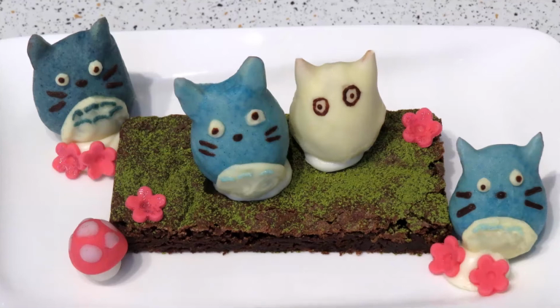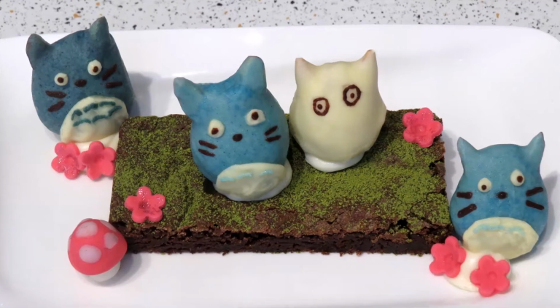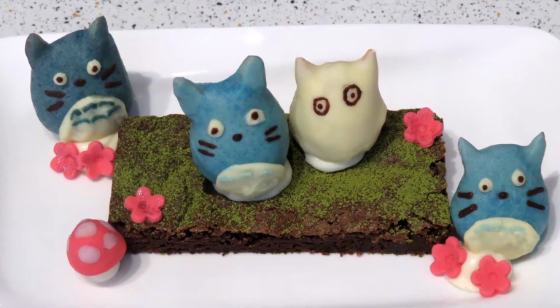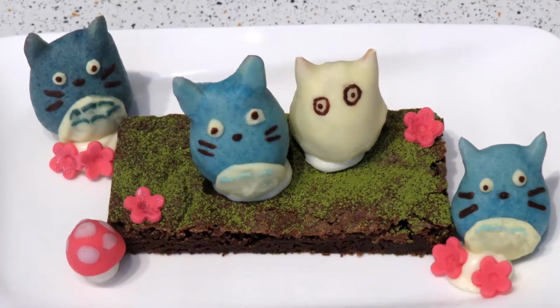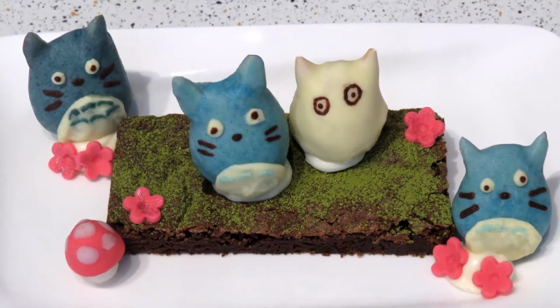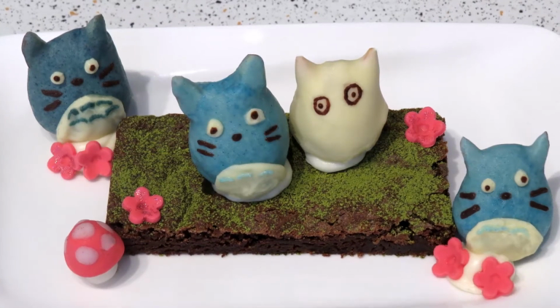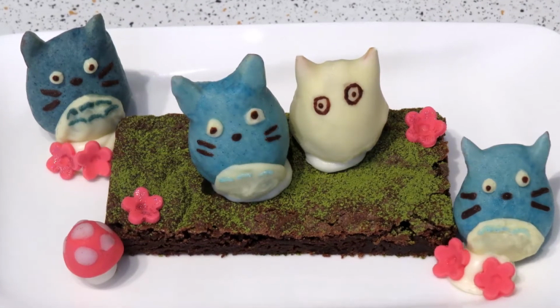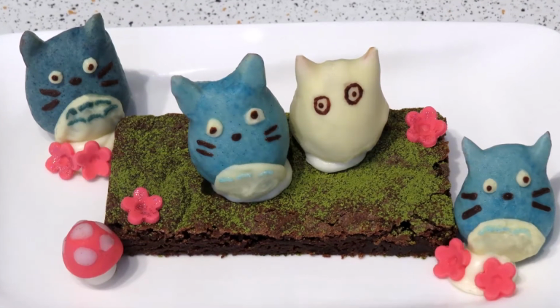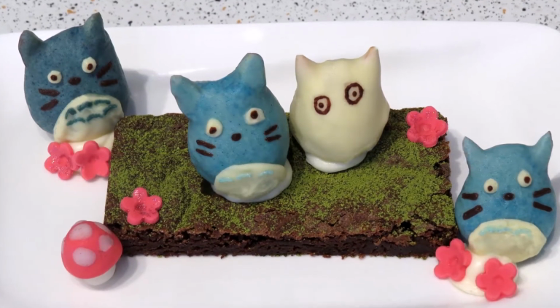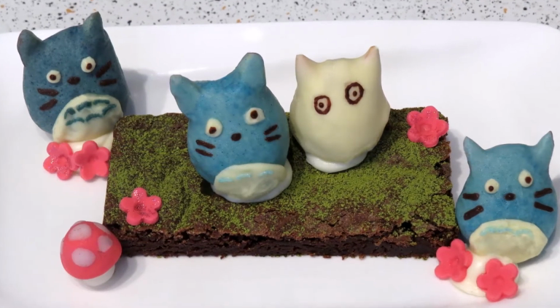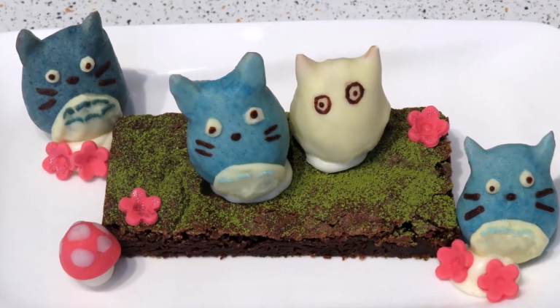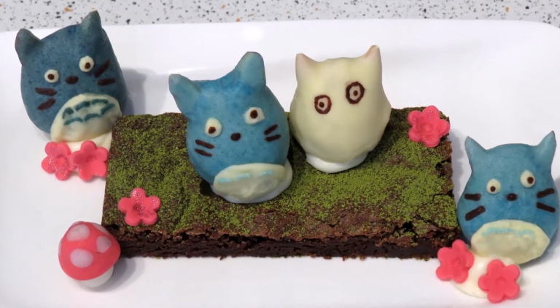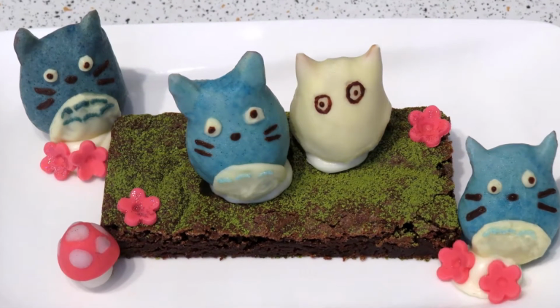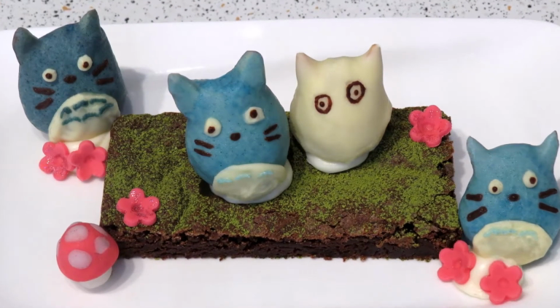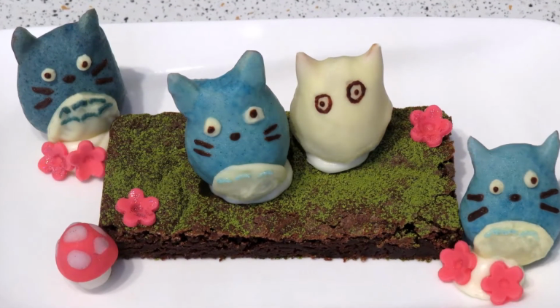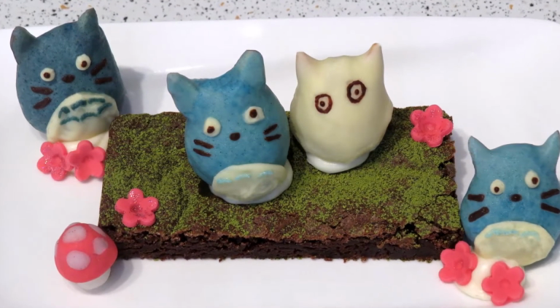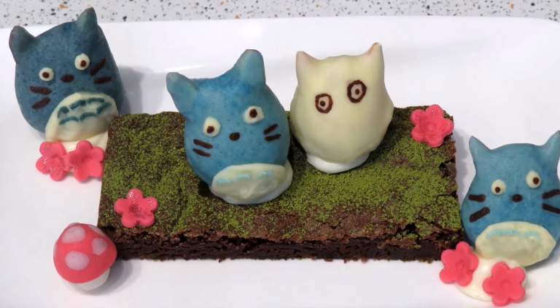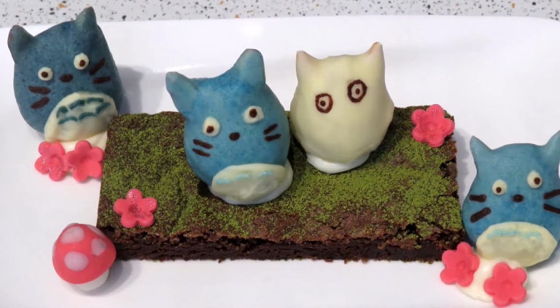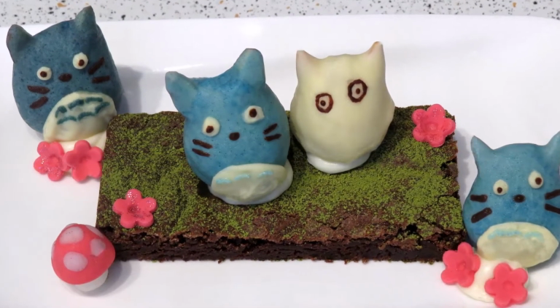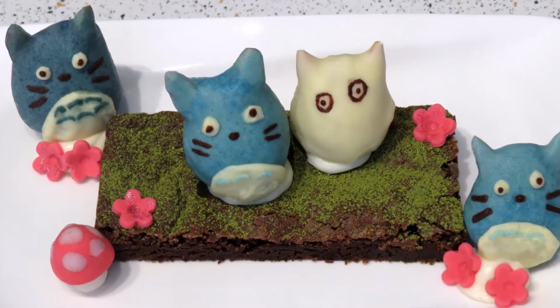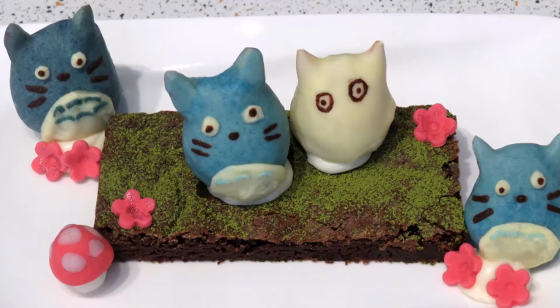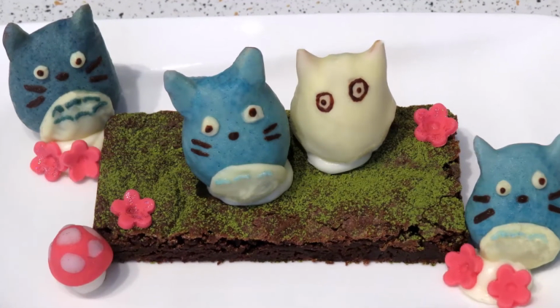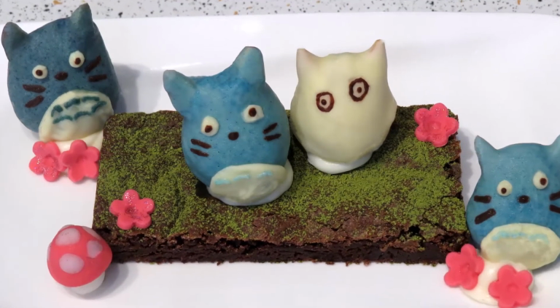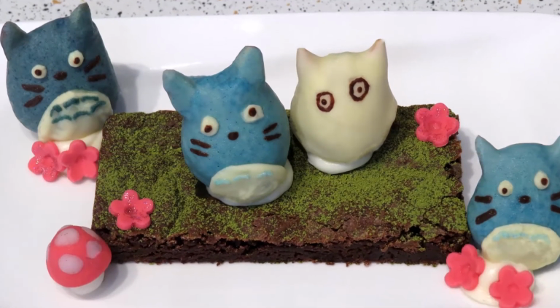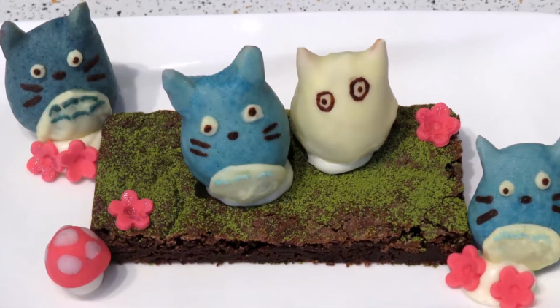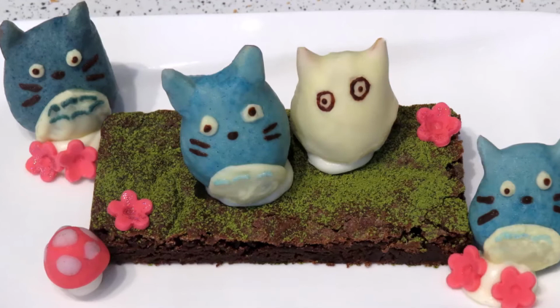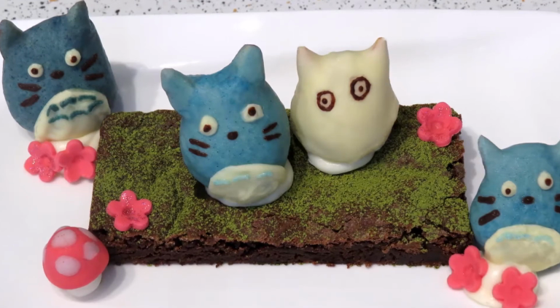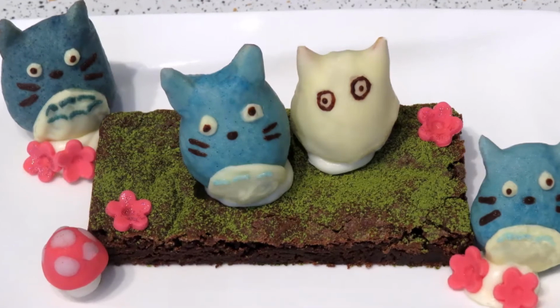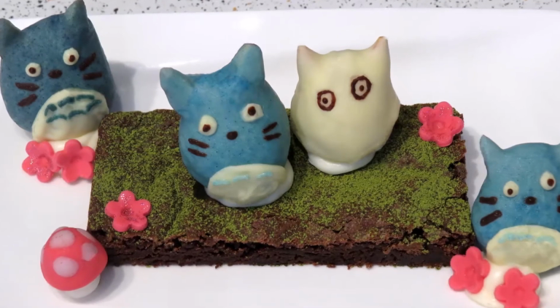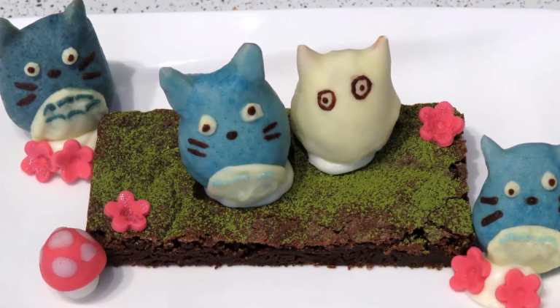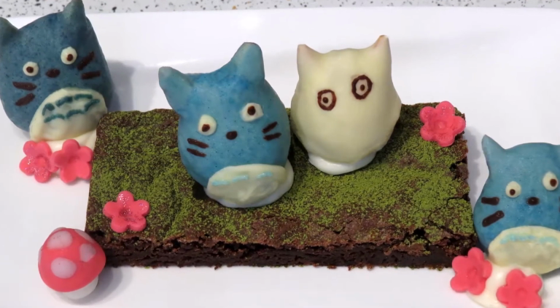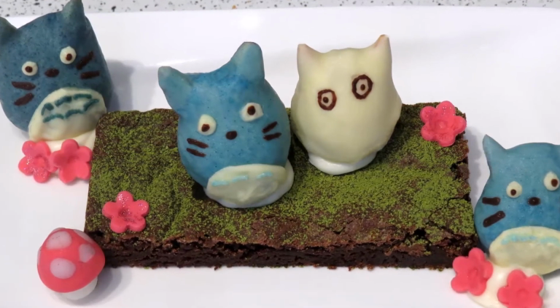Hey, welcome back! In this video I'm going to show you how to make chocolate covered strawberries that look like characters from My Neighbor Totoro. Let's get started!